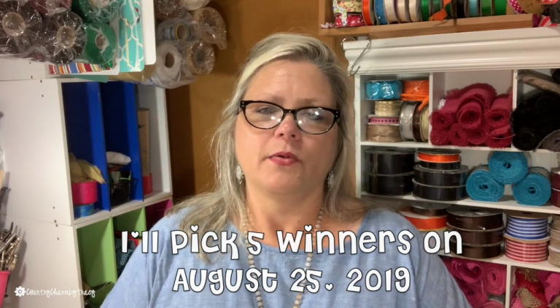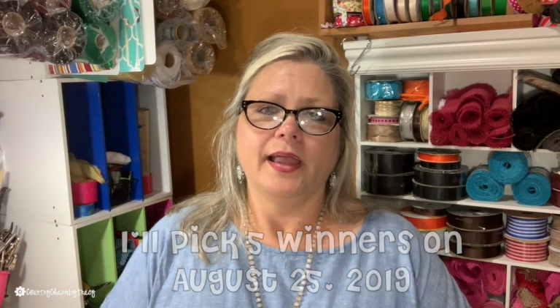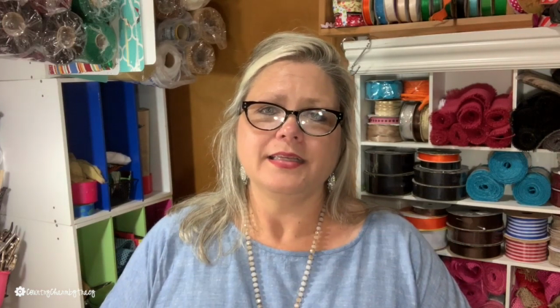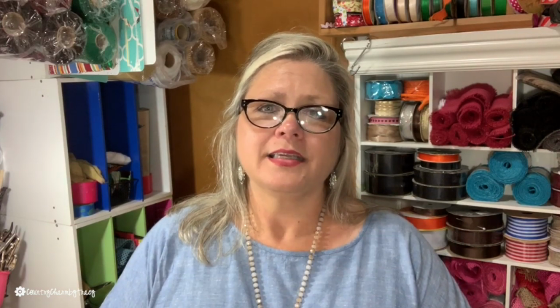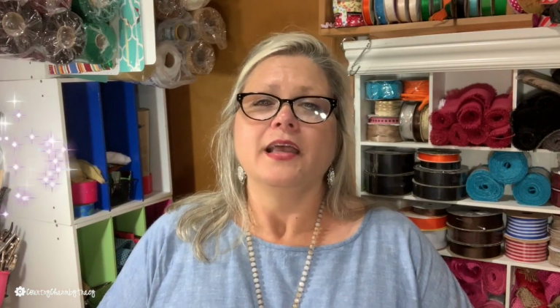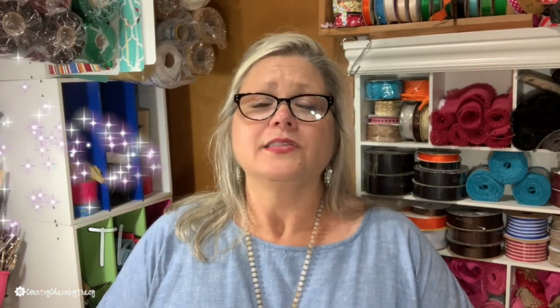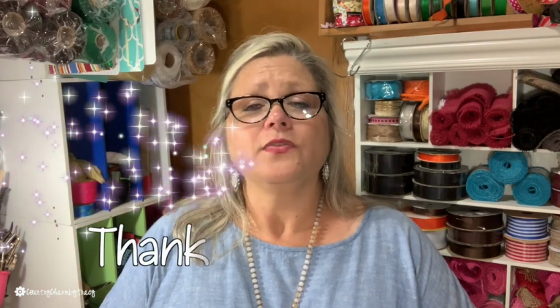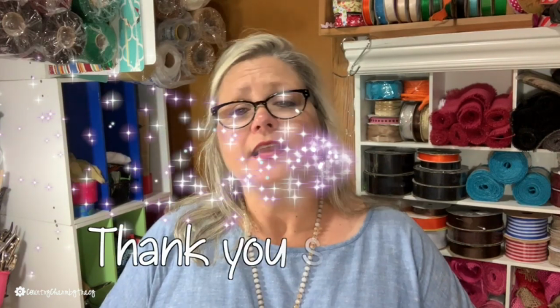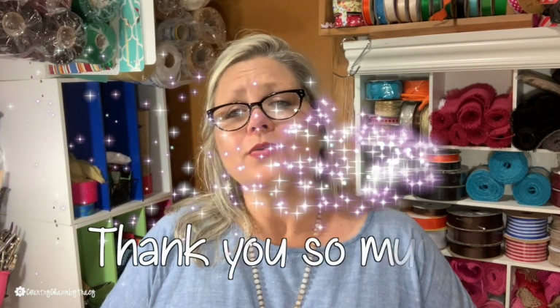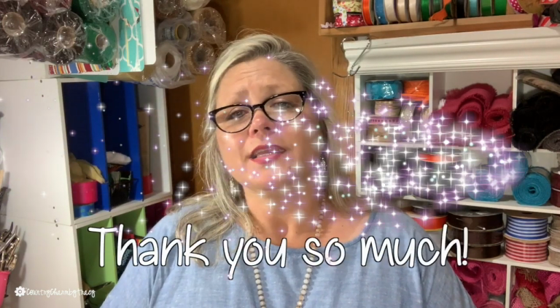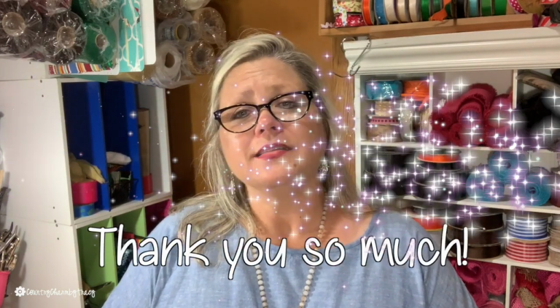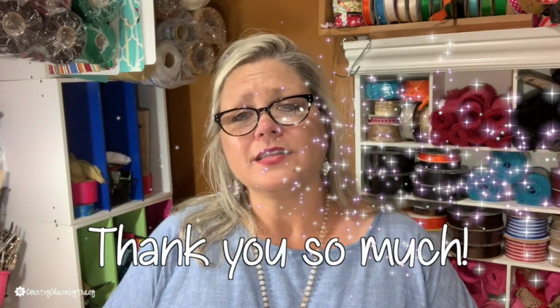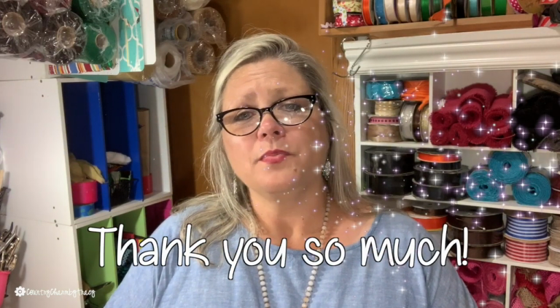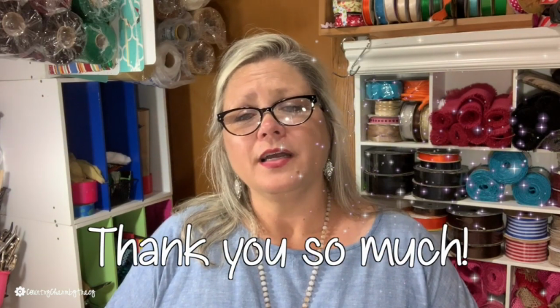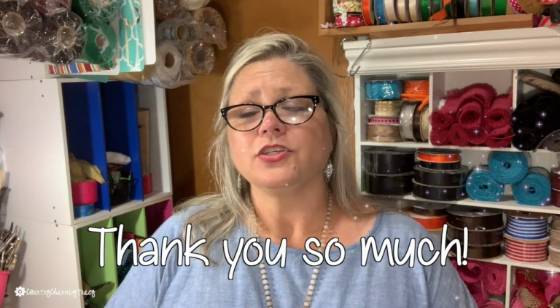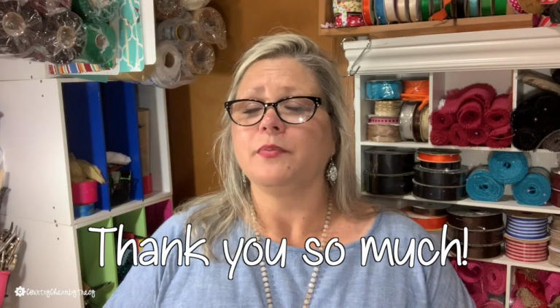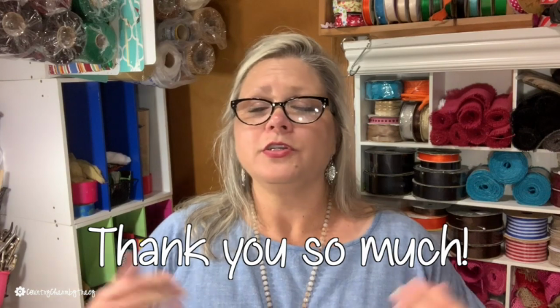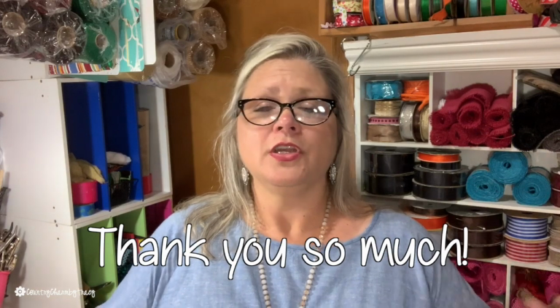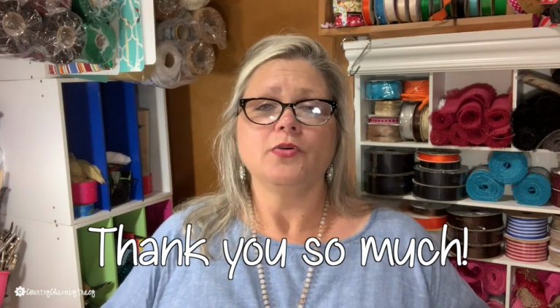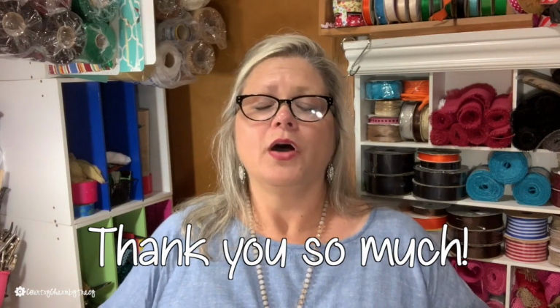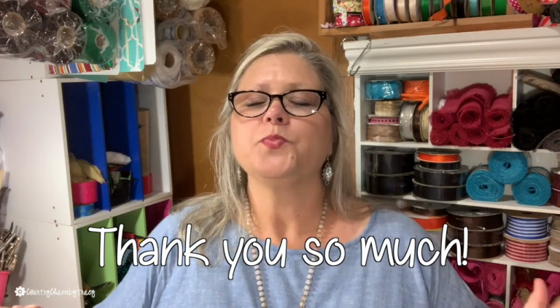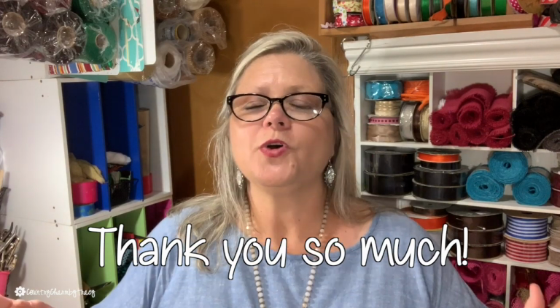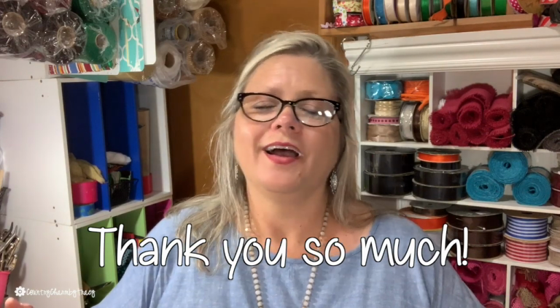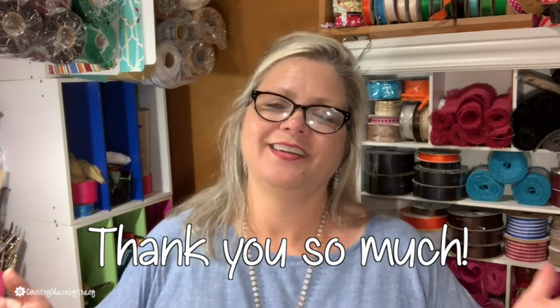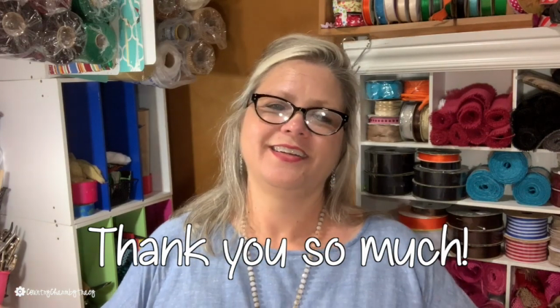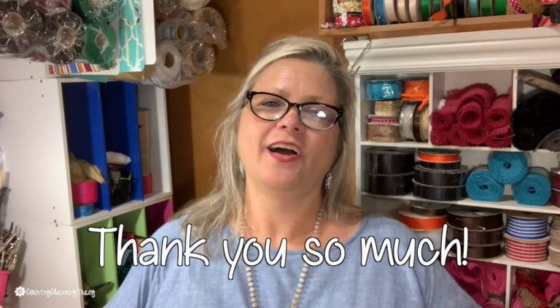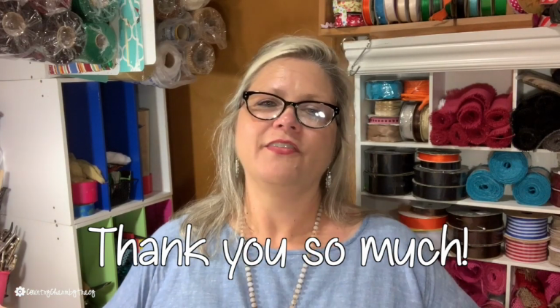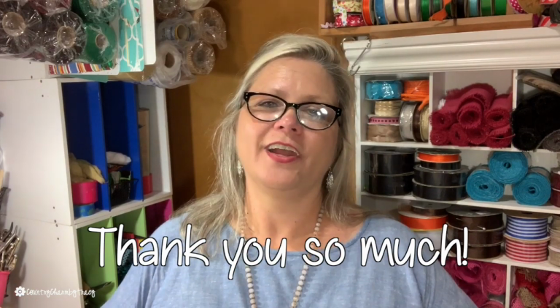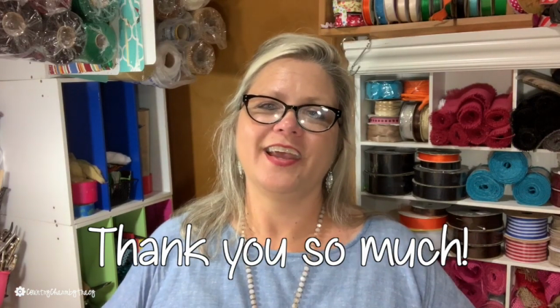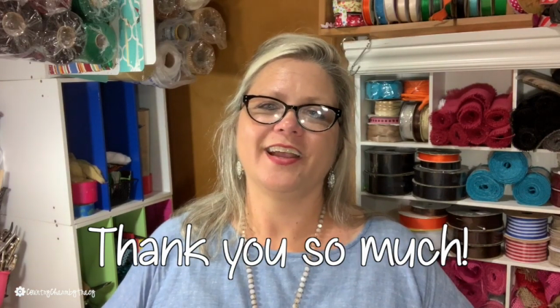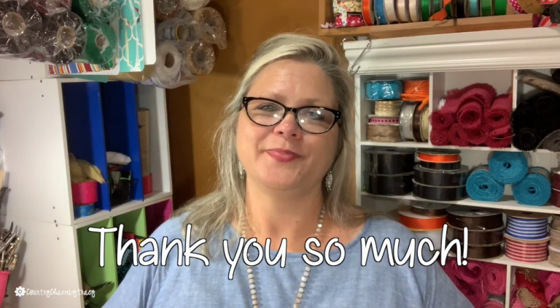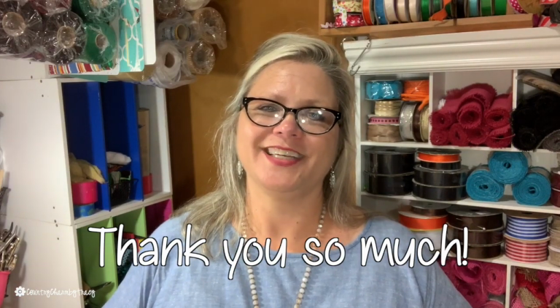All right. So thank you again so much. I appreciate you. Y'all have a great day and God bless.